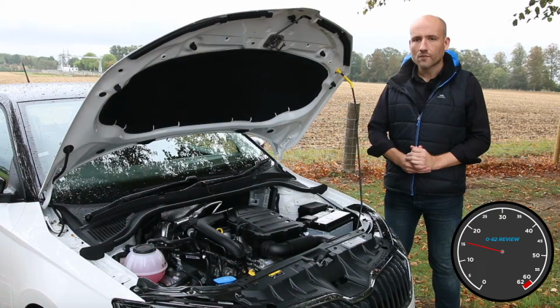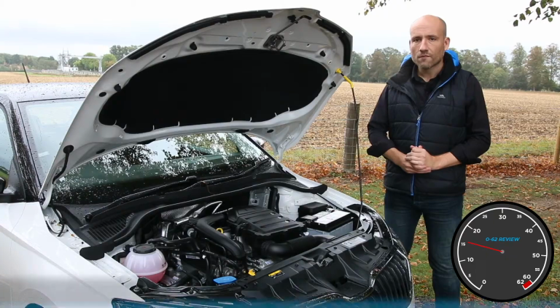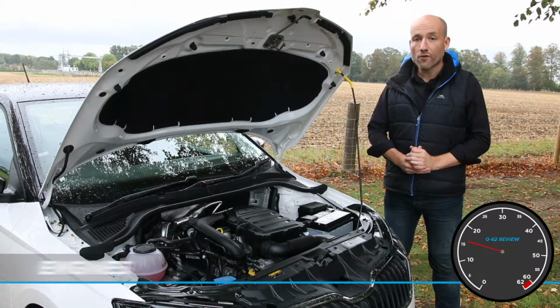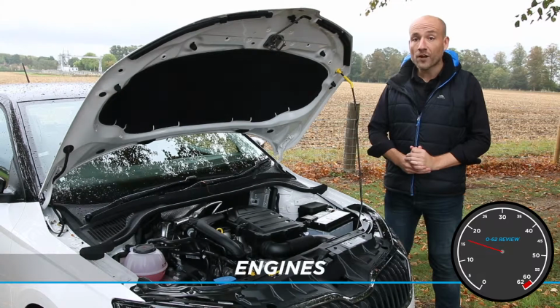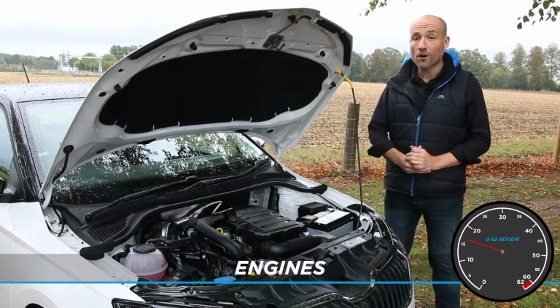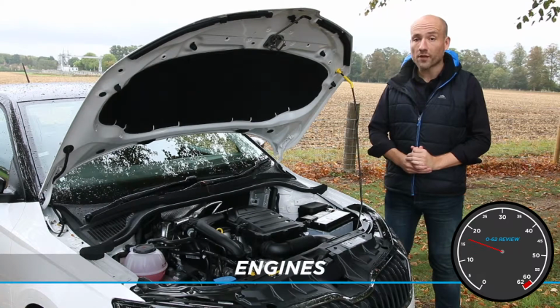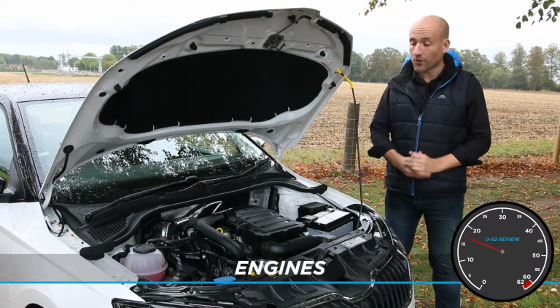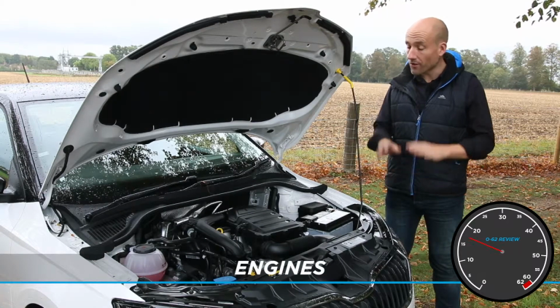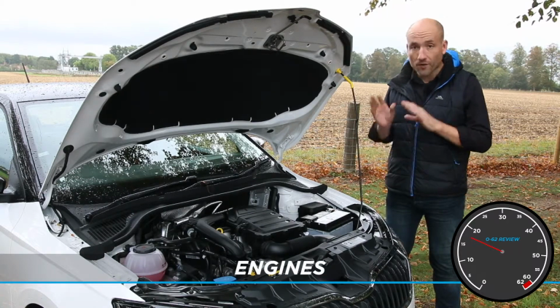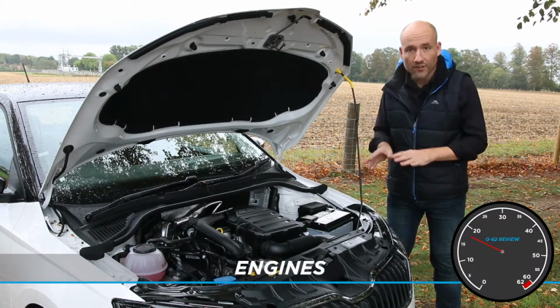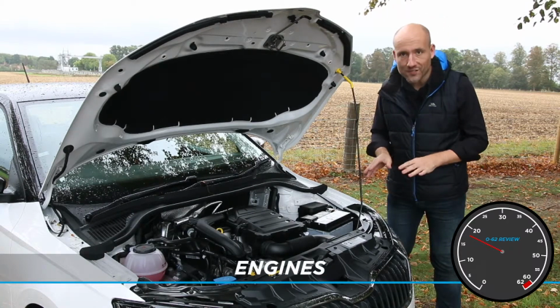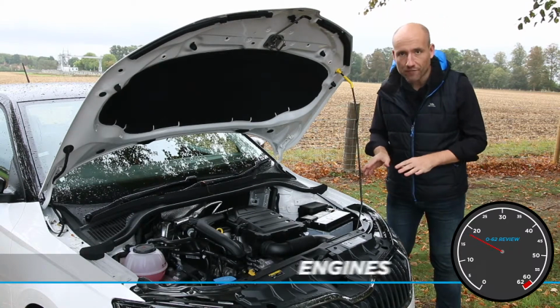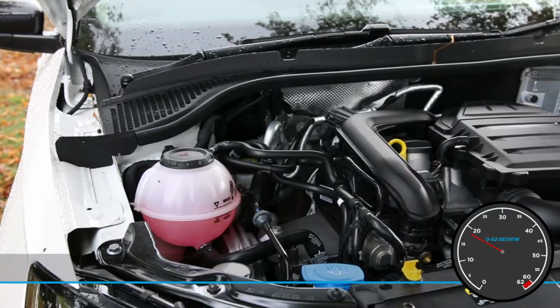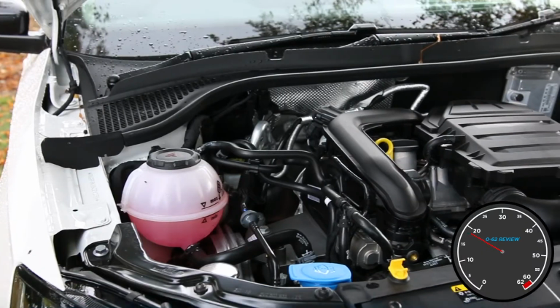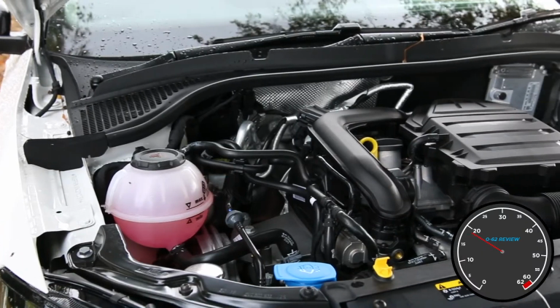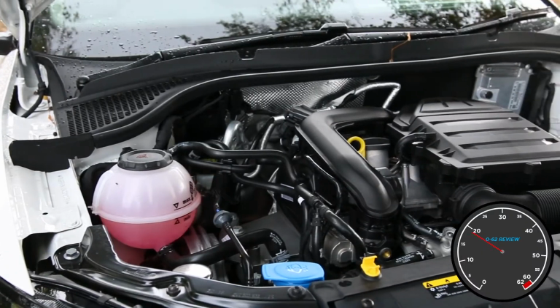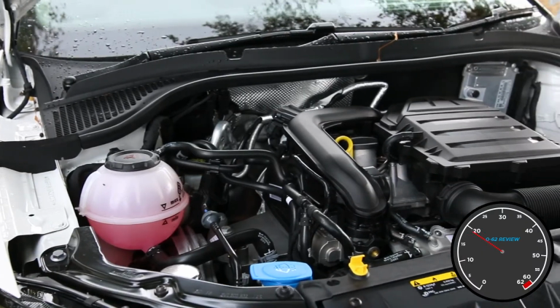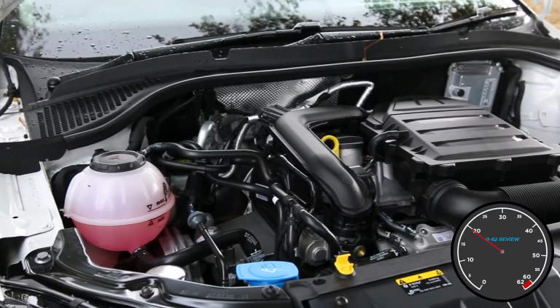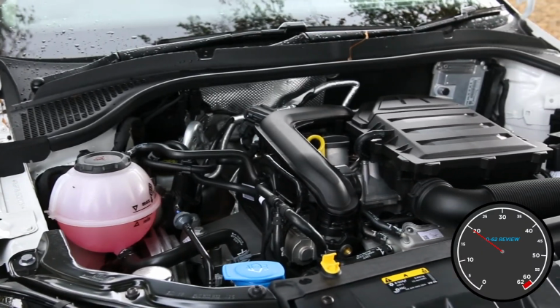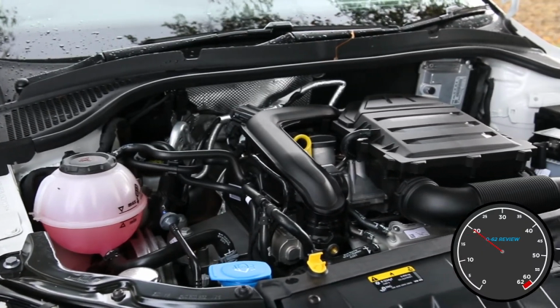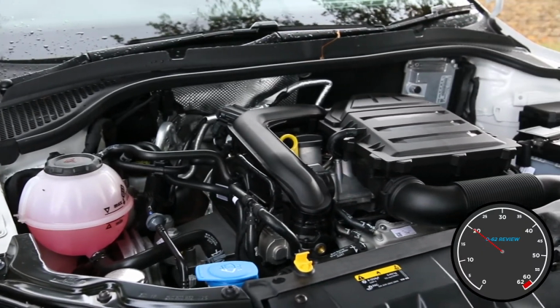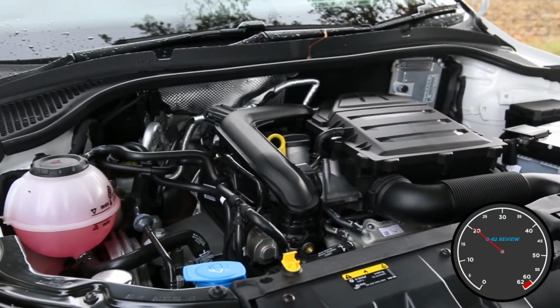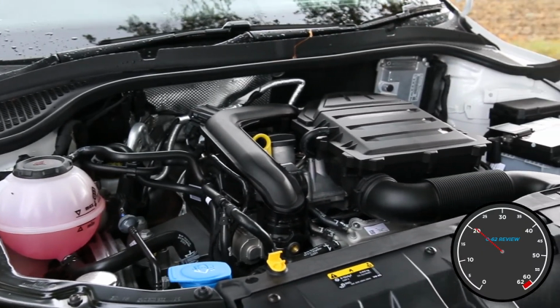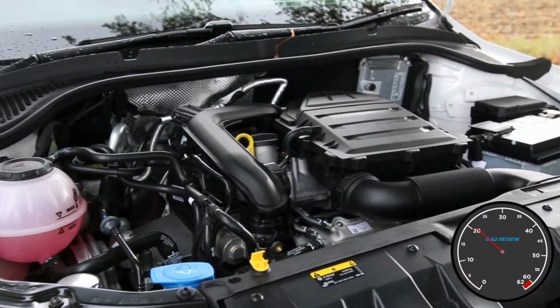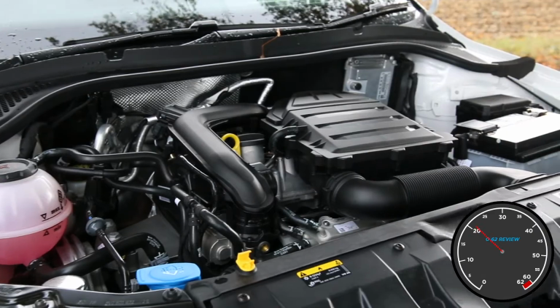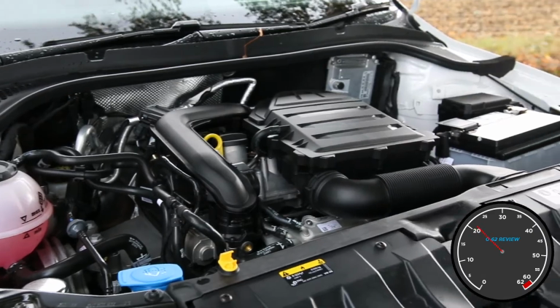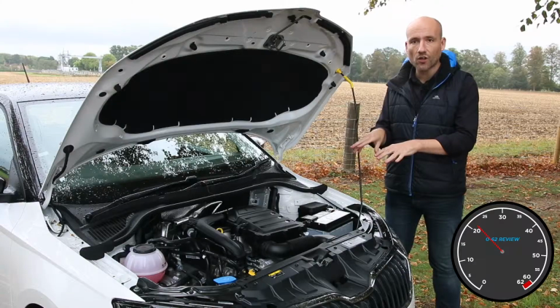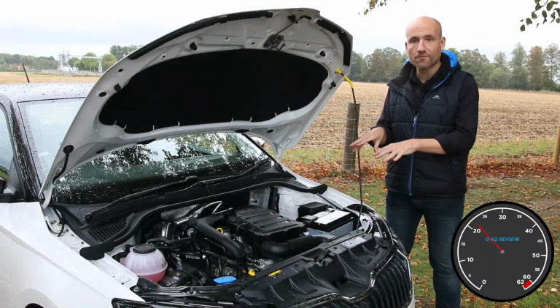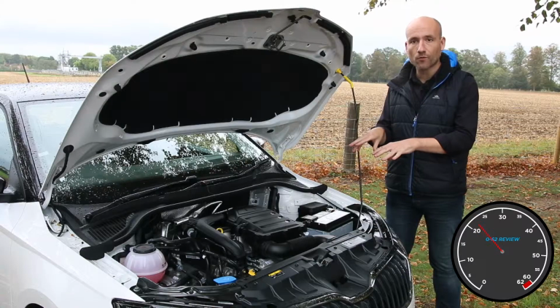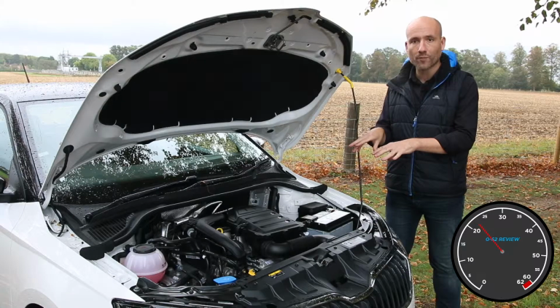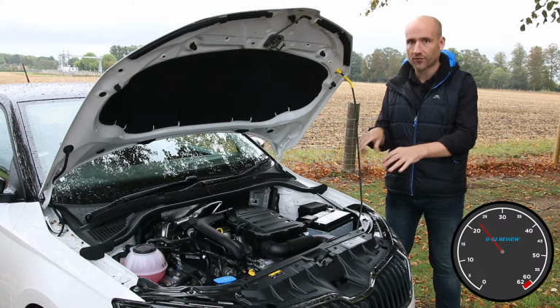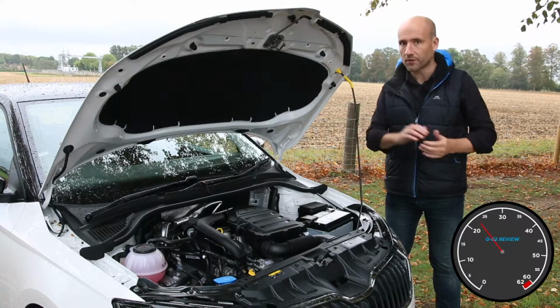For the revised Fabia, Skoda's focused the engine range. It's ditched diesel entirely and the big seller will be this one-litre, 95 horsepower turbo.